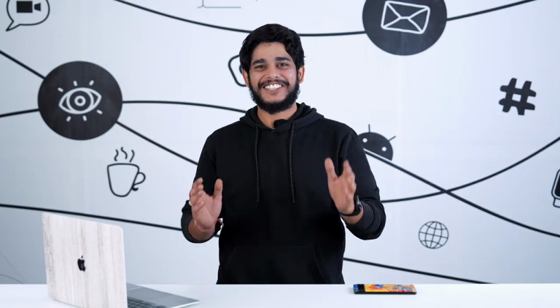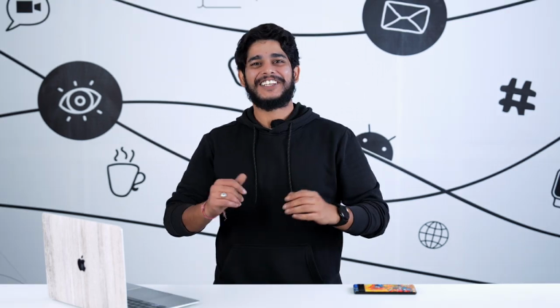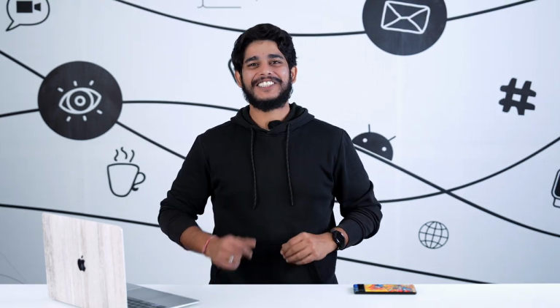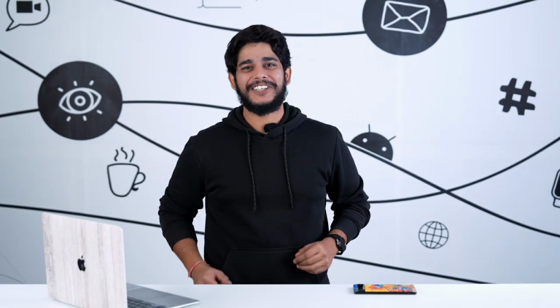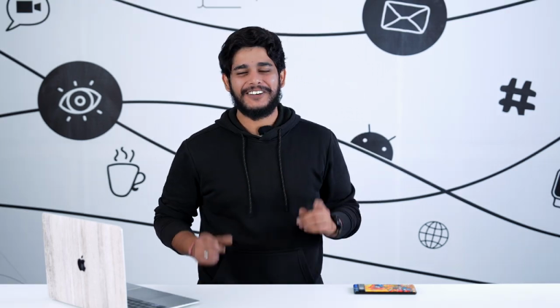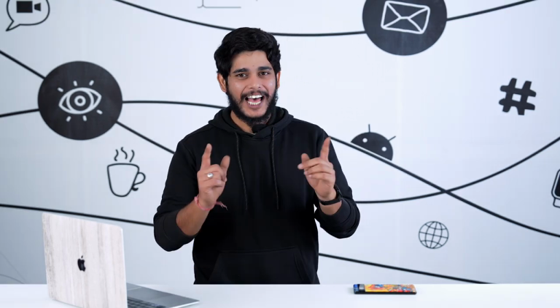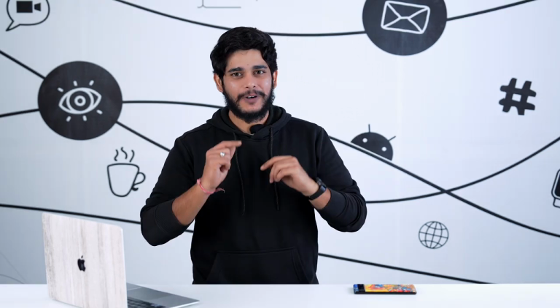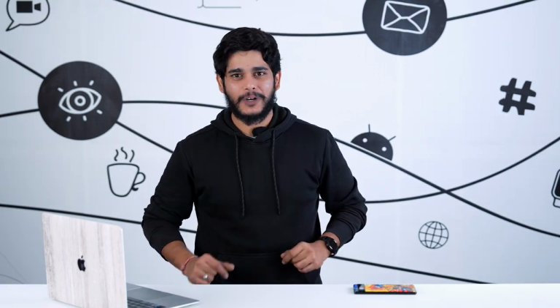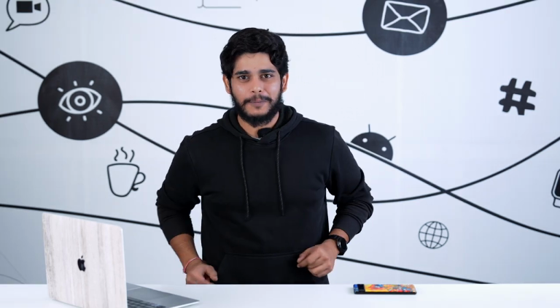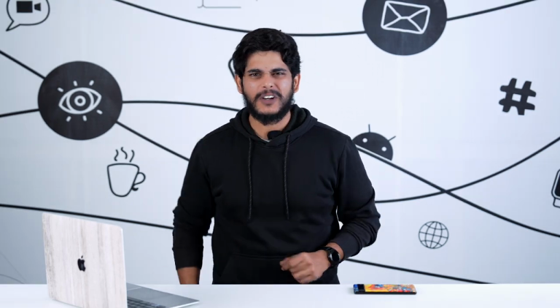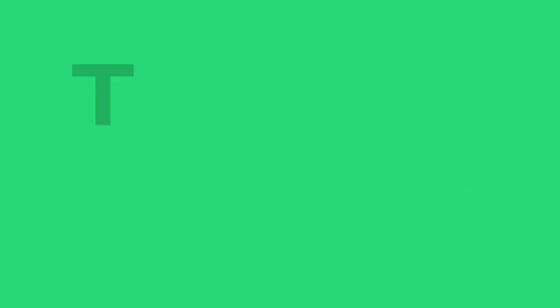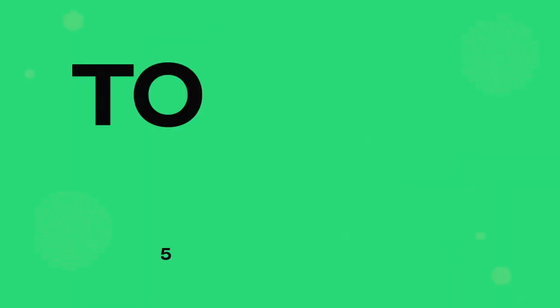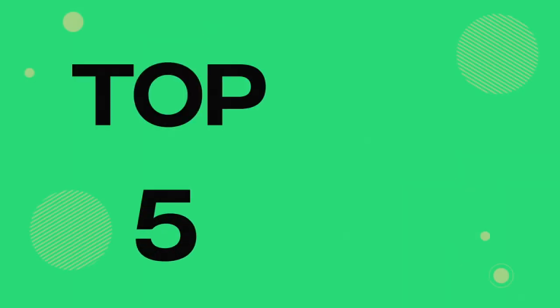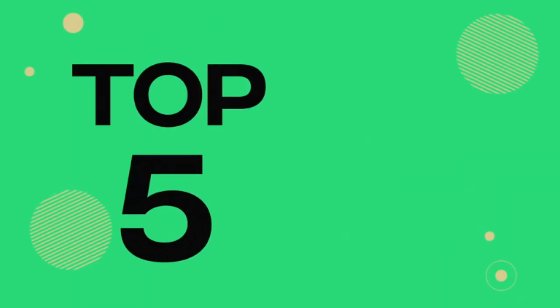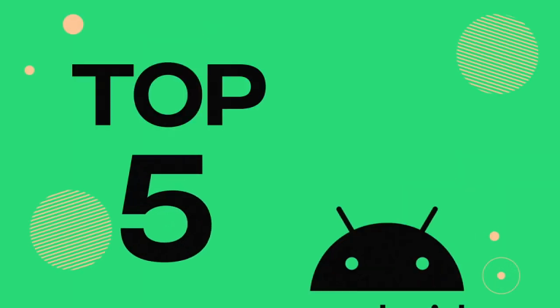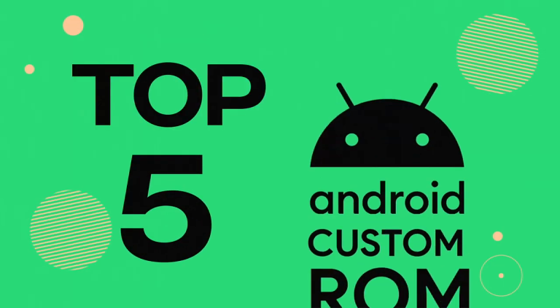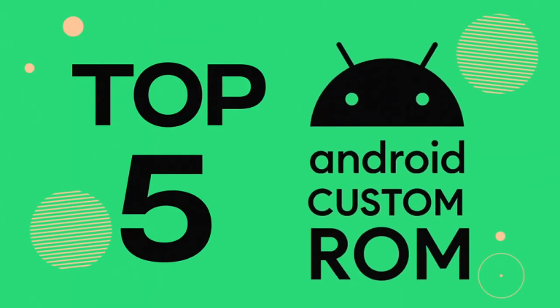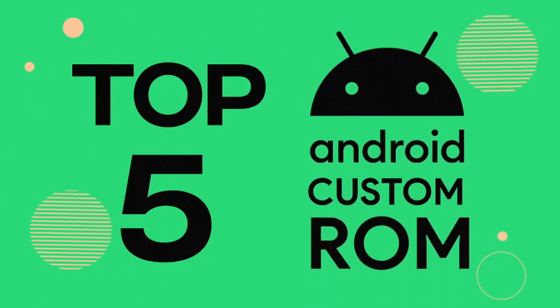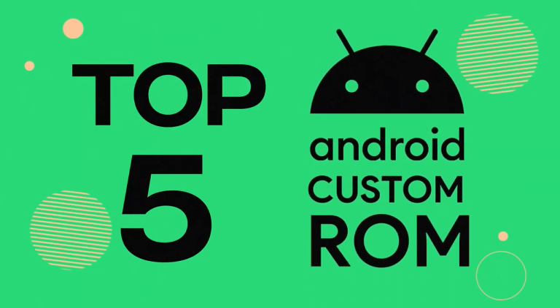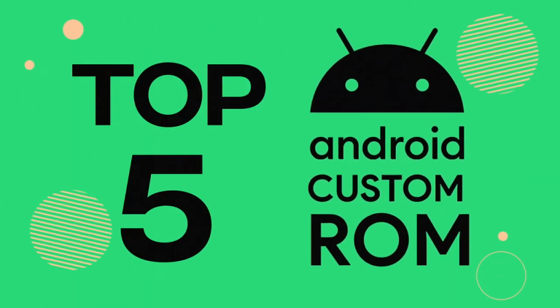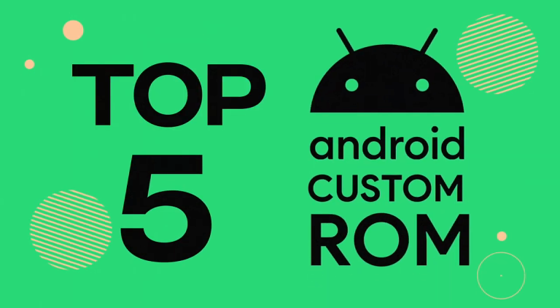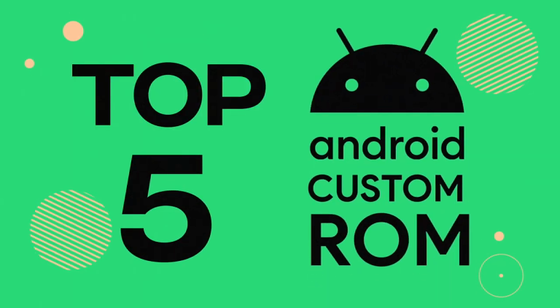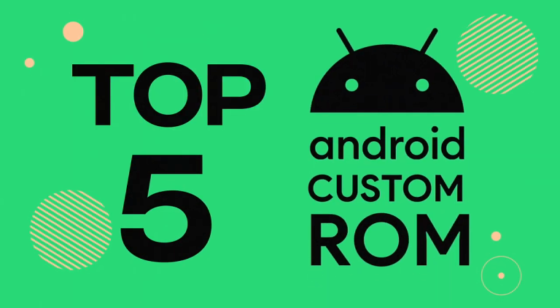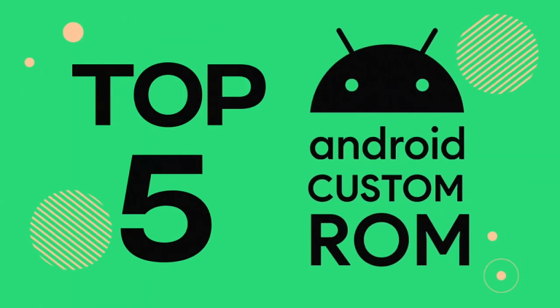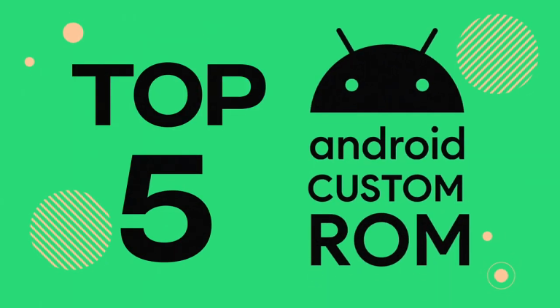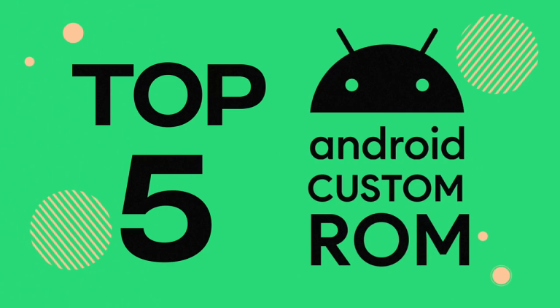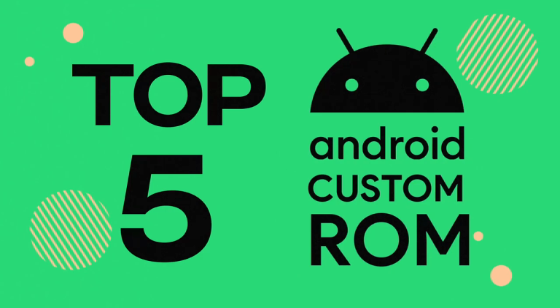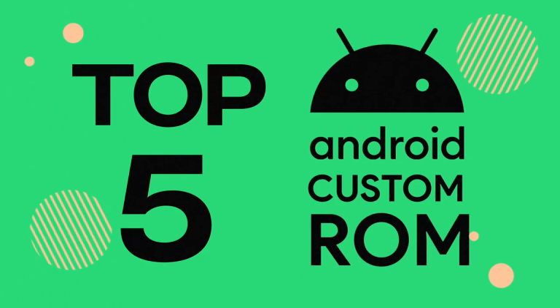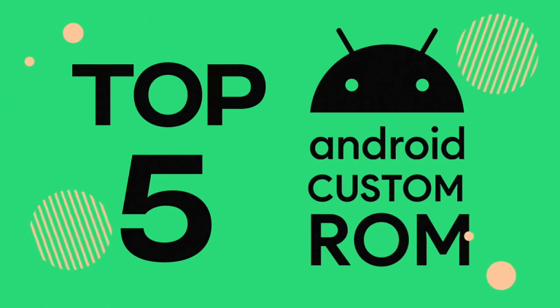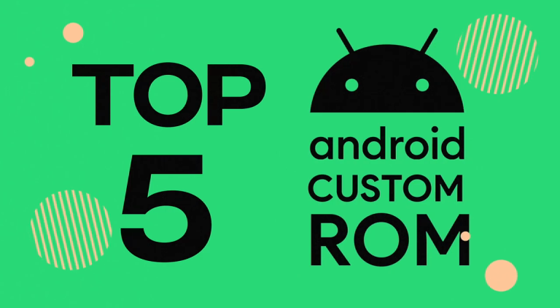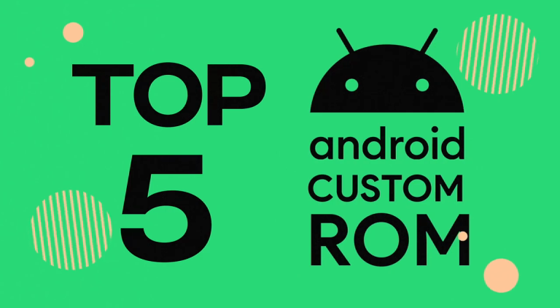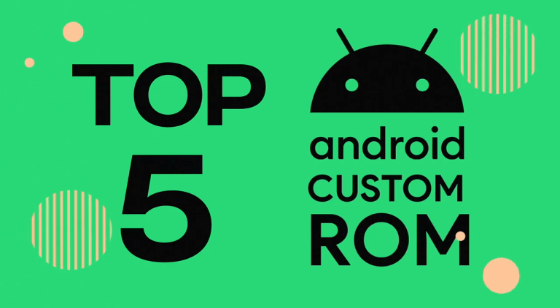And in today's video, I'm going to talk about the top 5 Android custom ROMs which you should check out for sure.